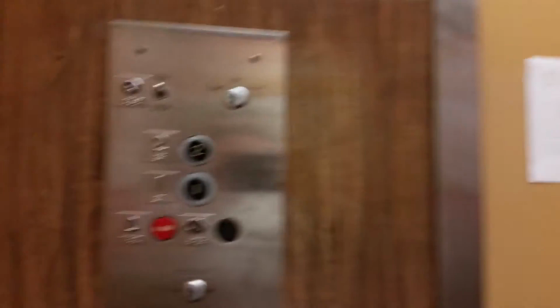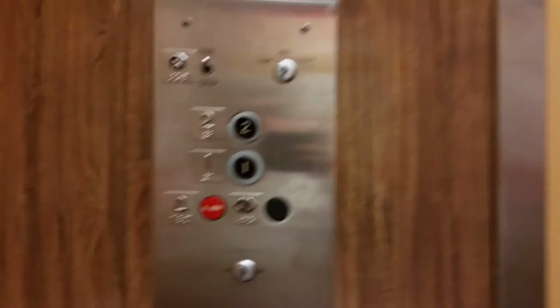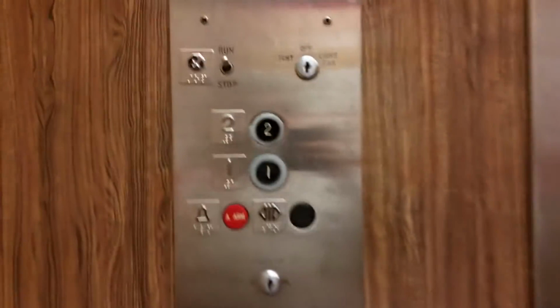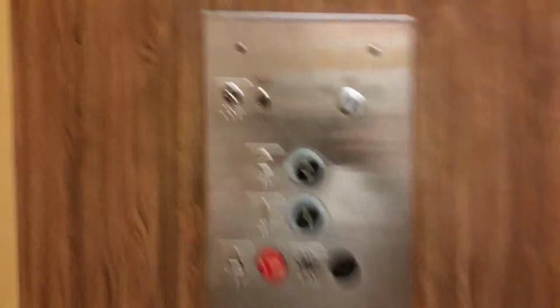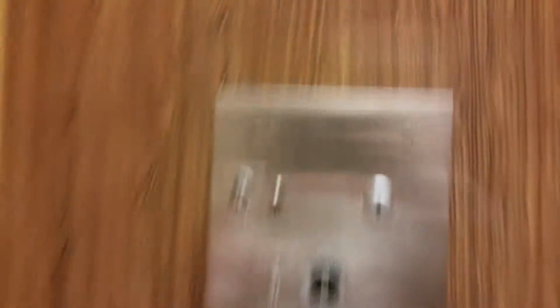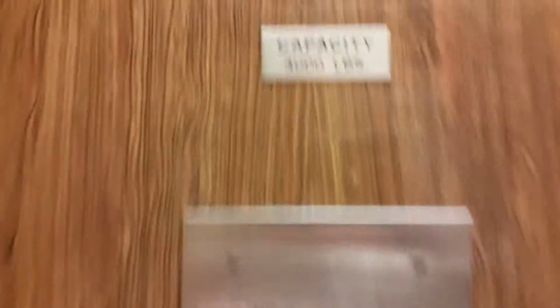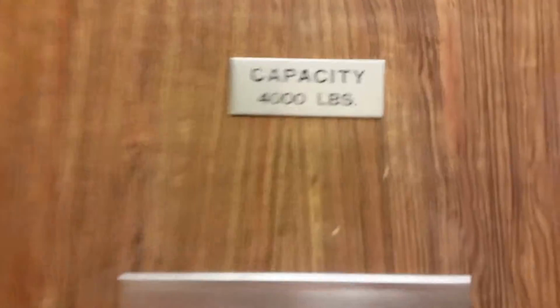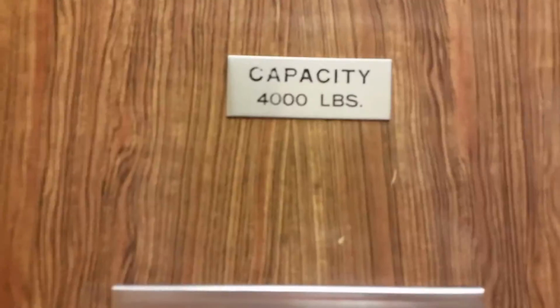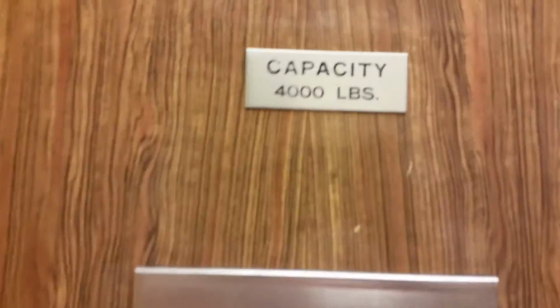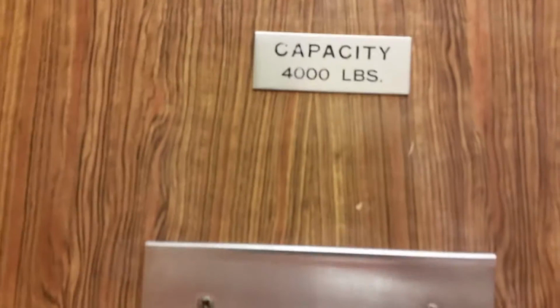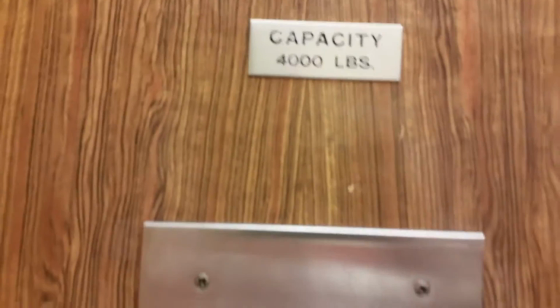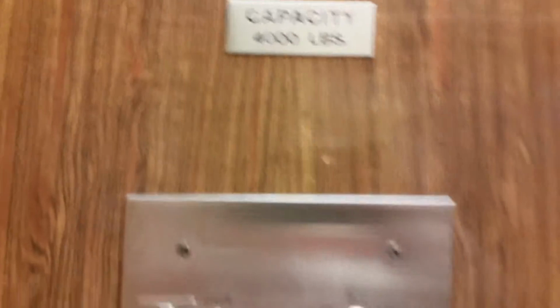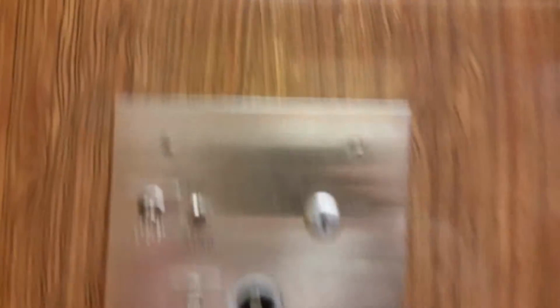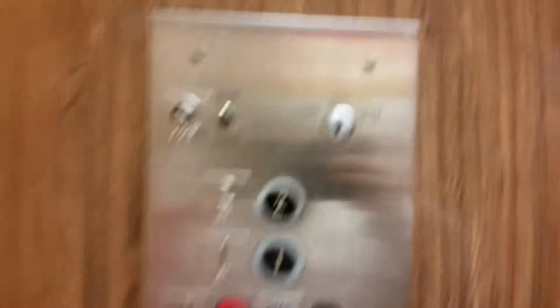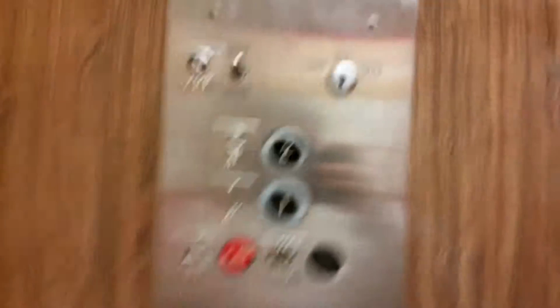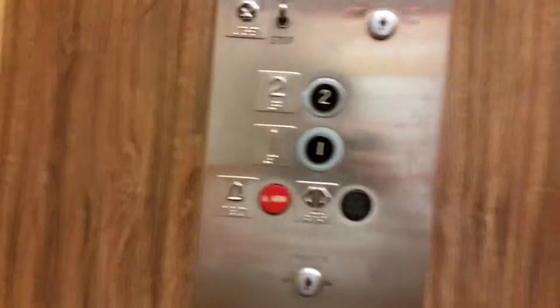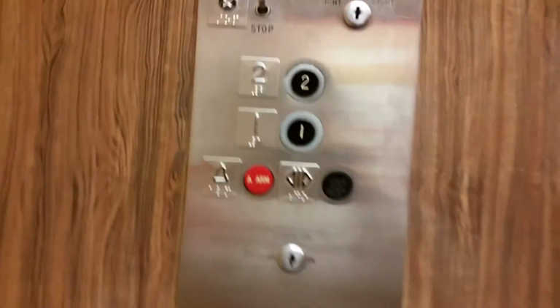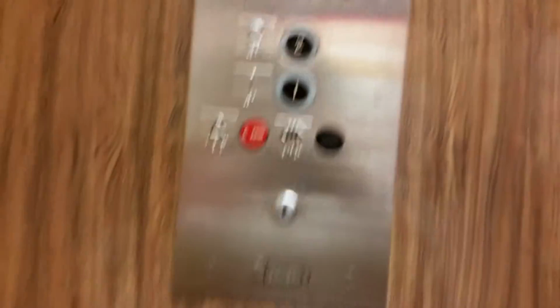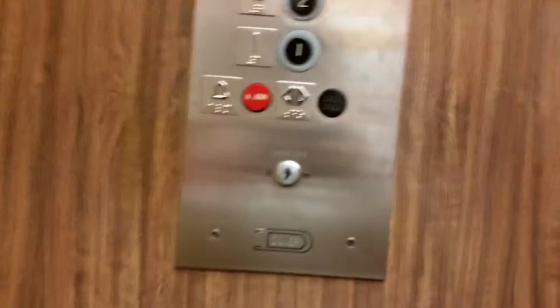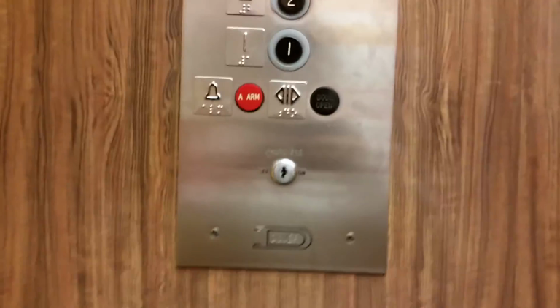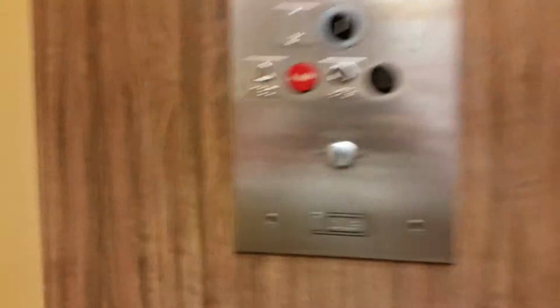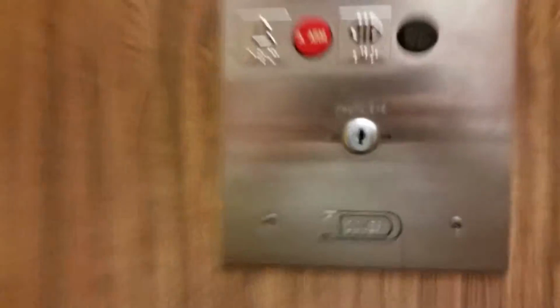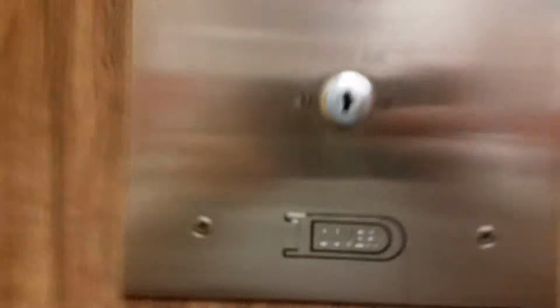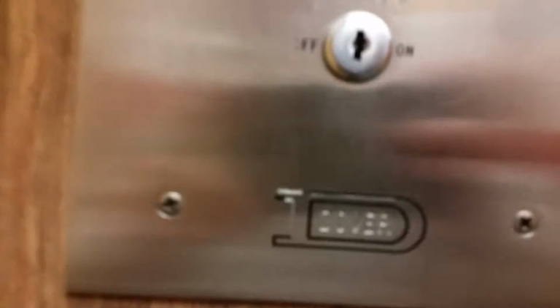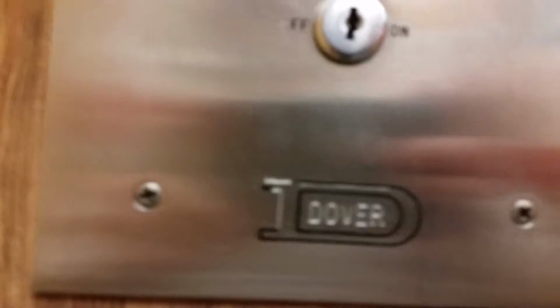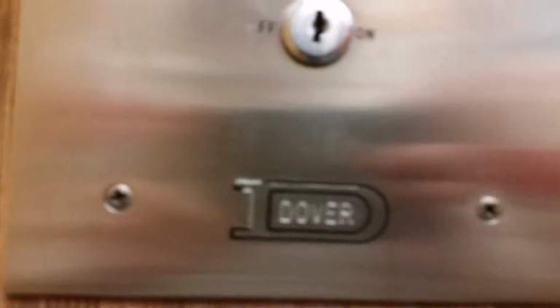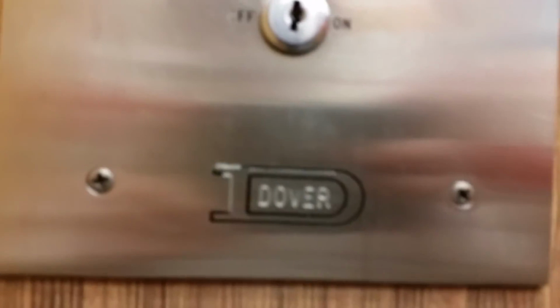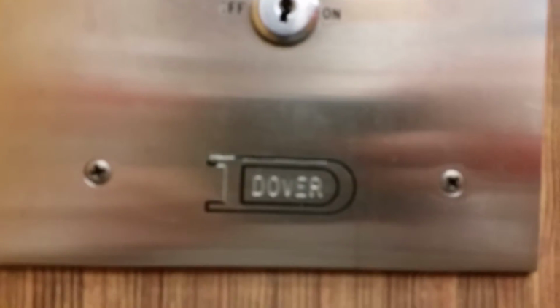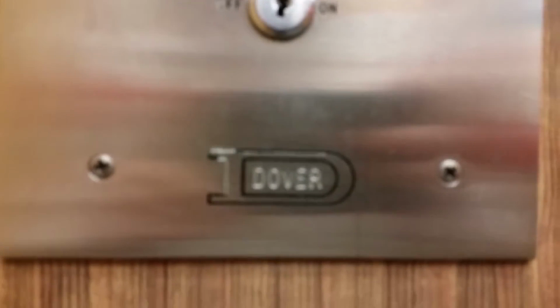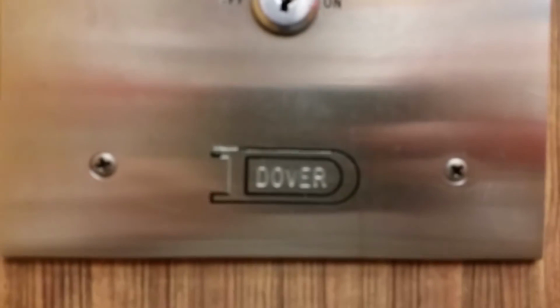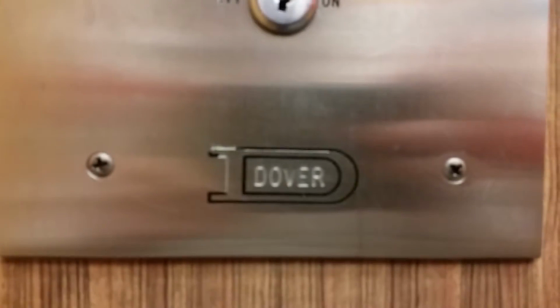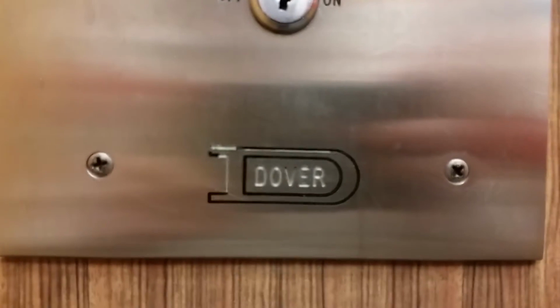4,000 pound capacity. Look at that vintage Dover logo.